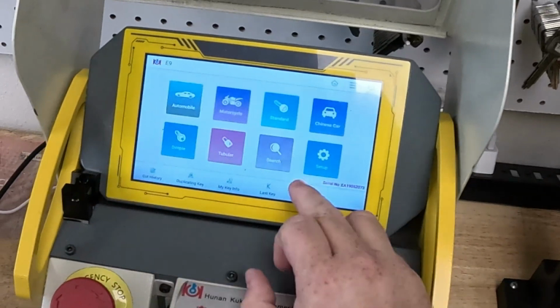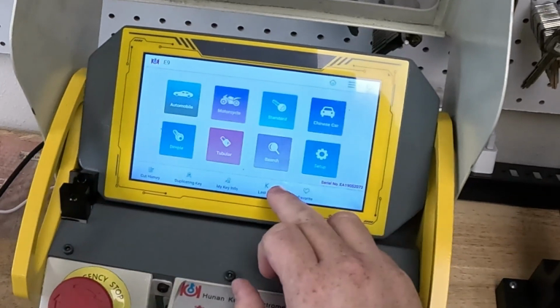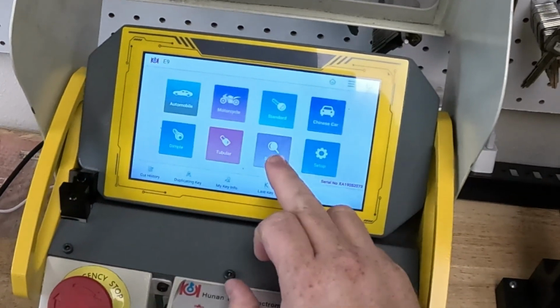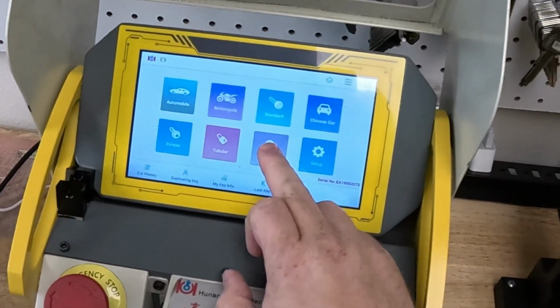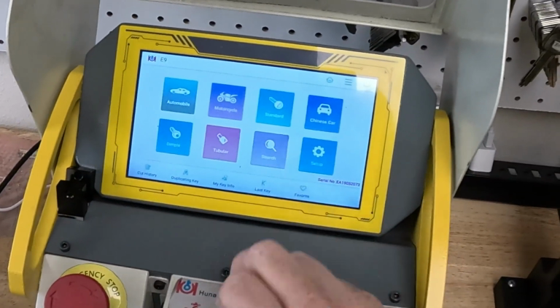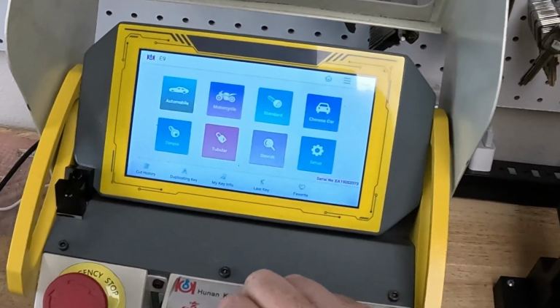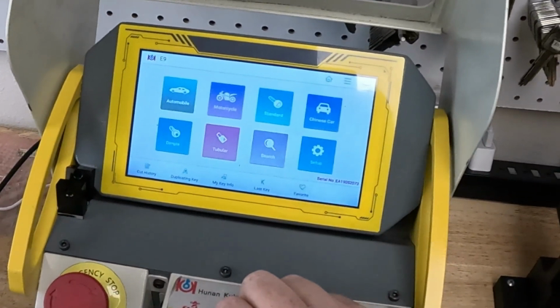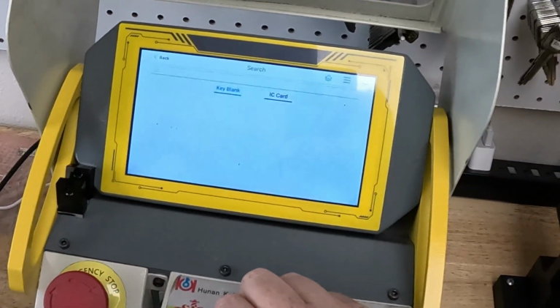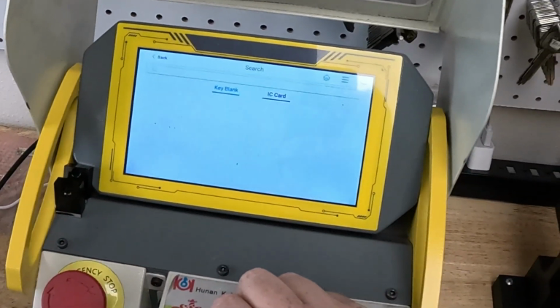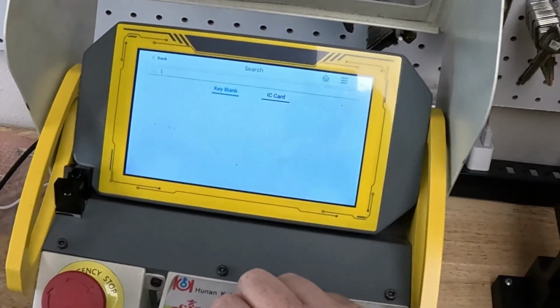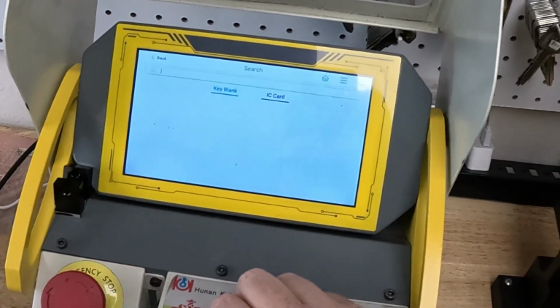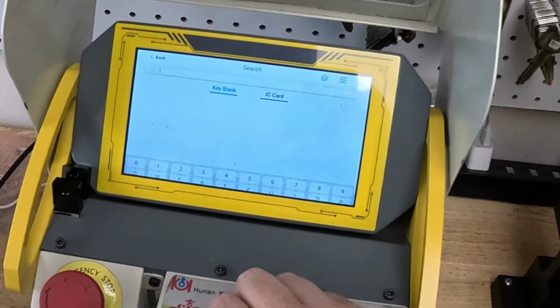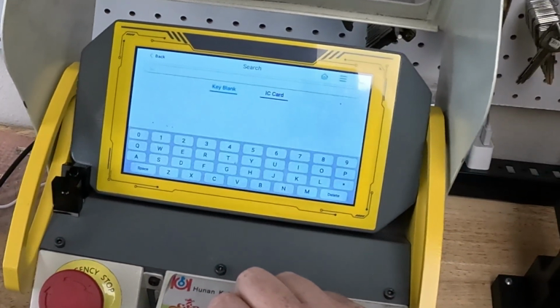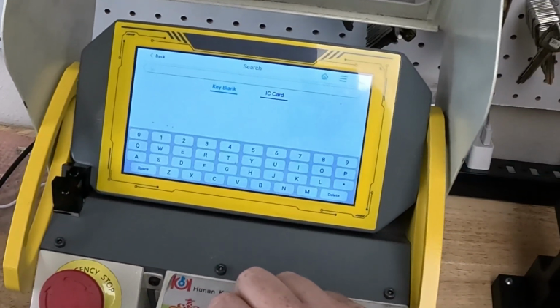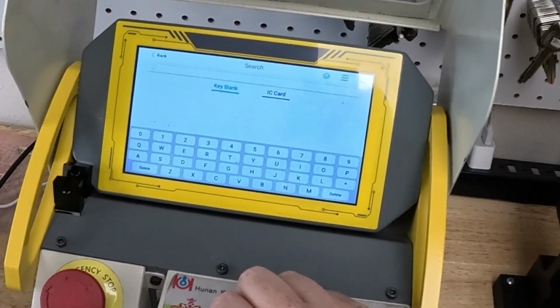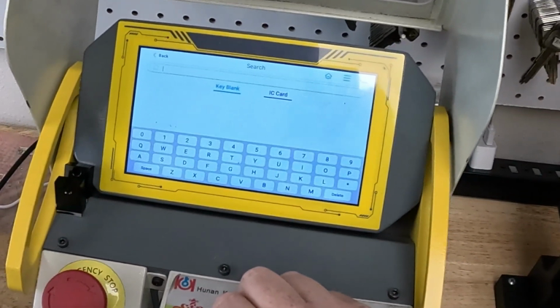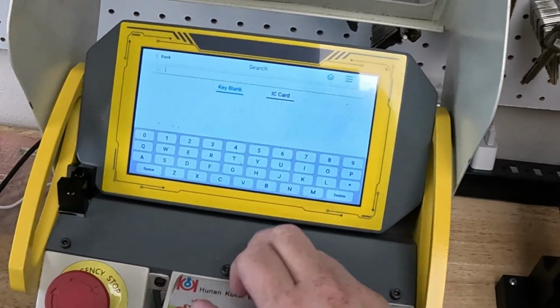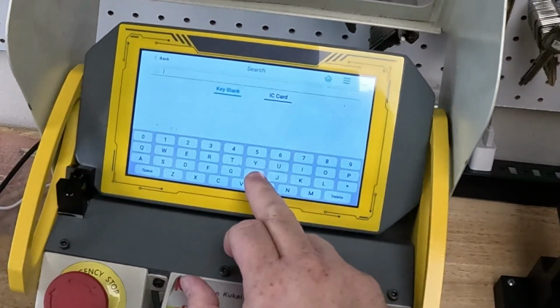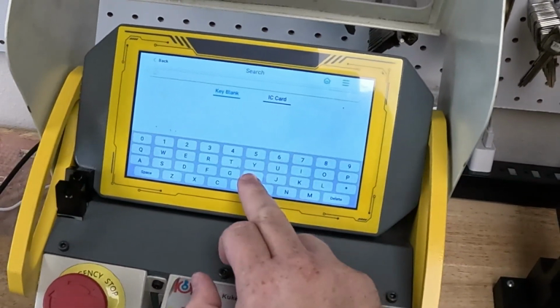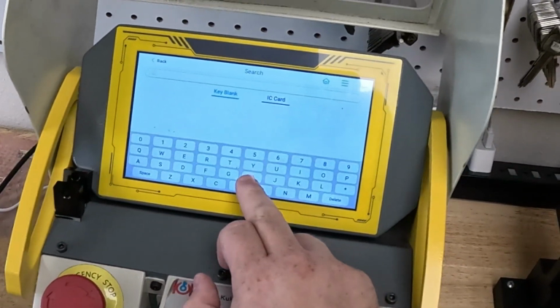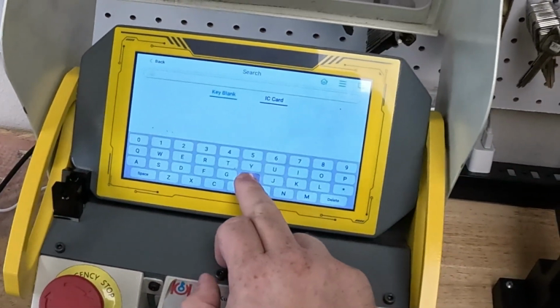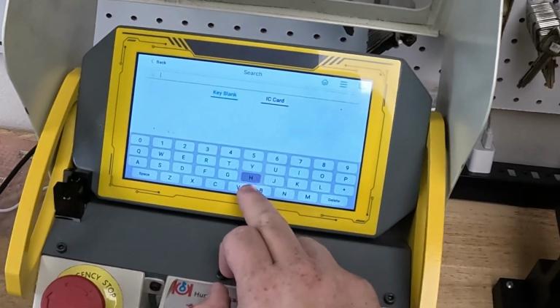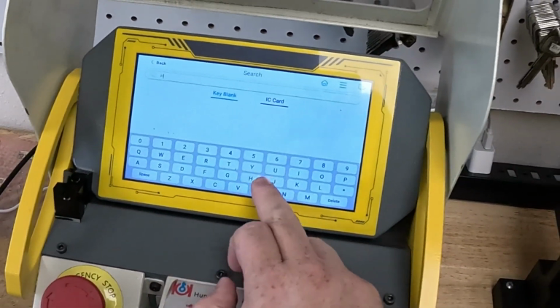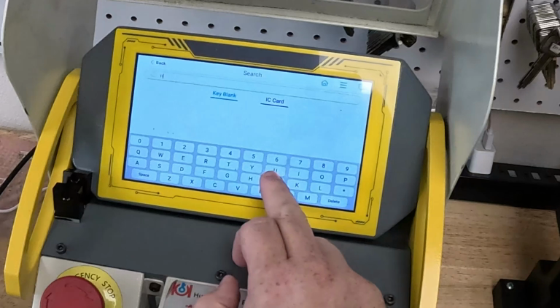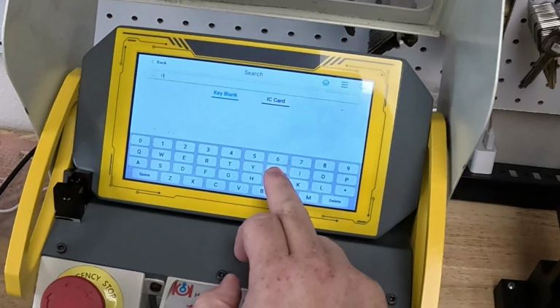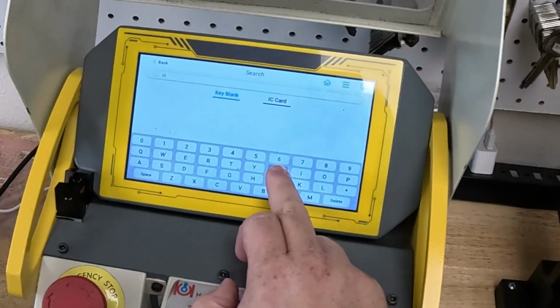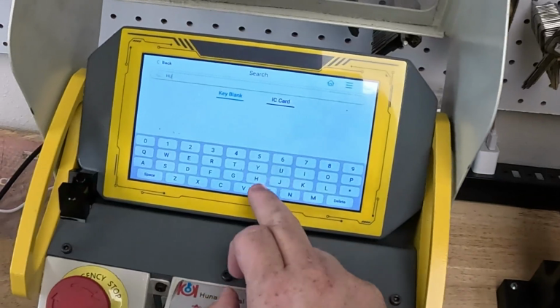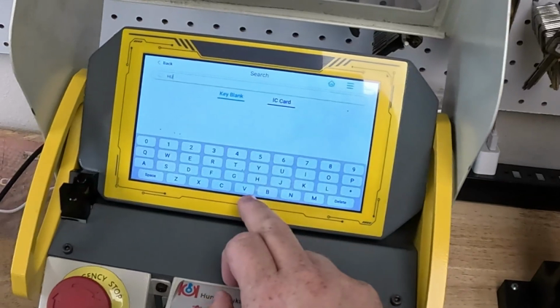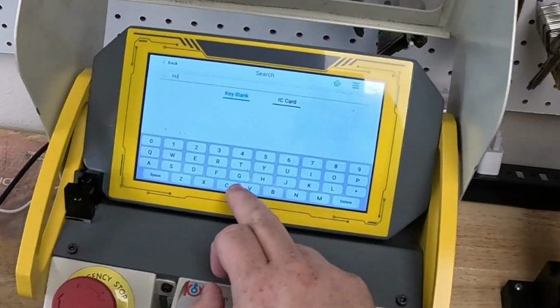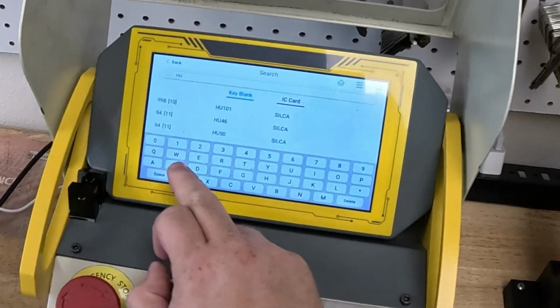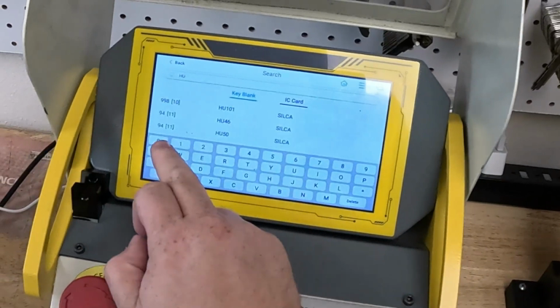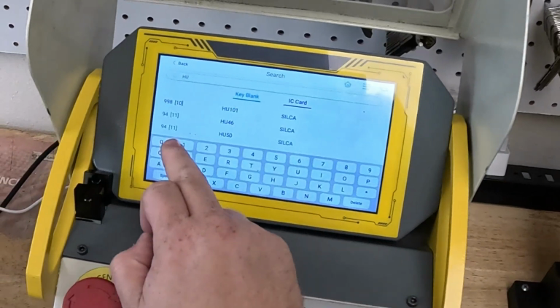We're going to go to Search, go by key blank, and we're going to write down HU100.